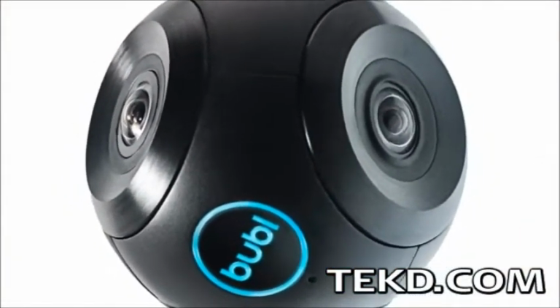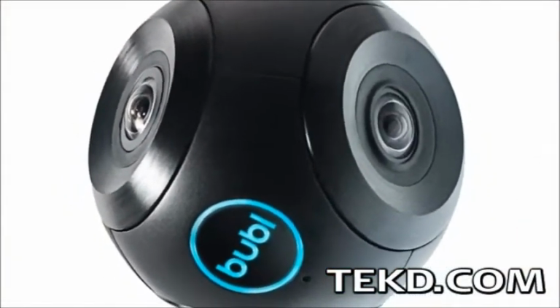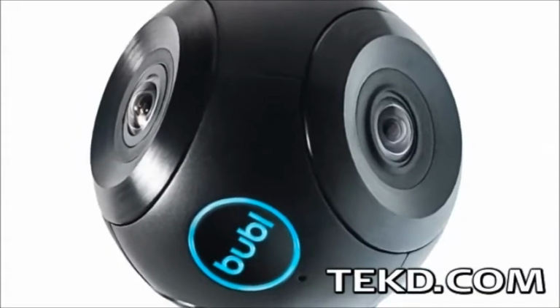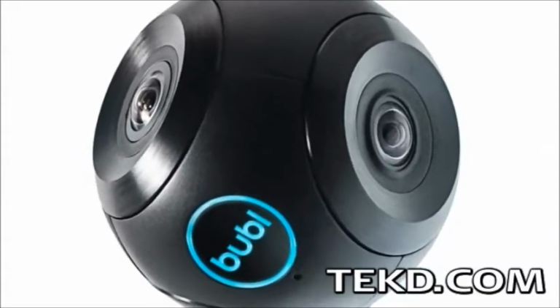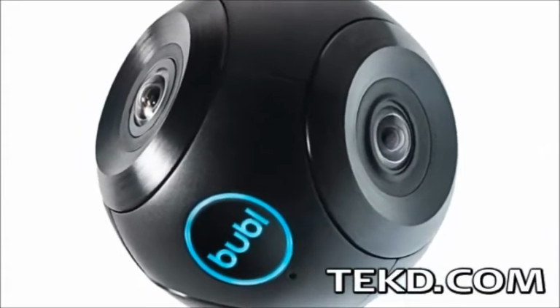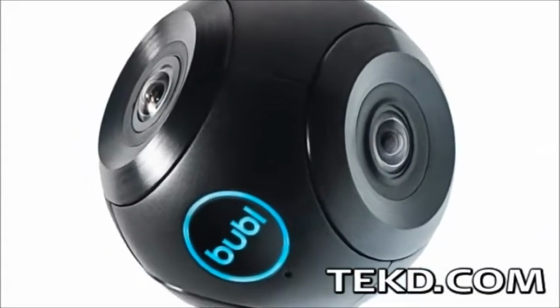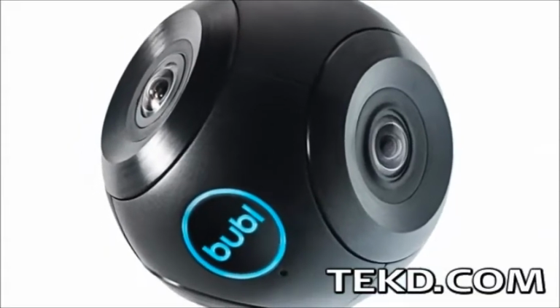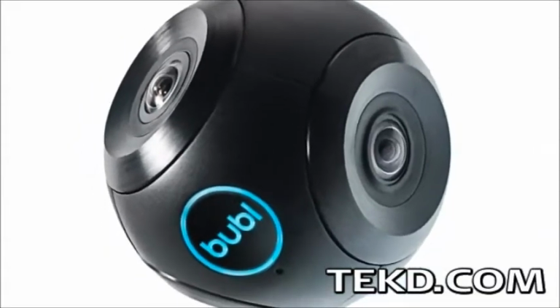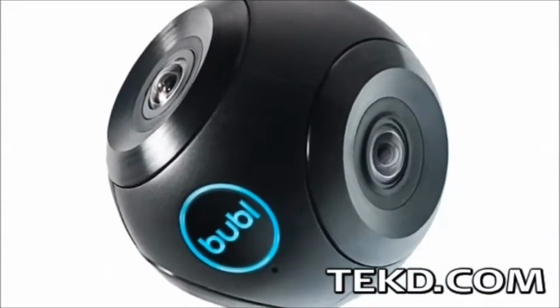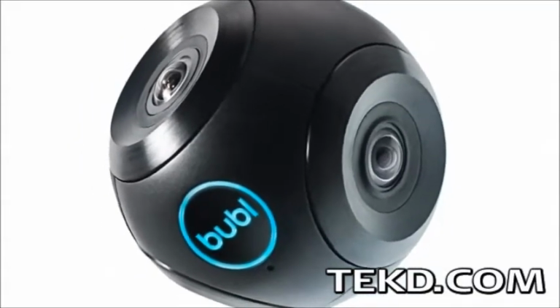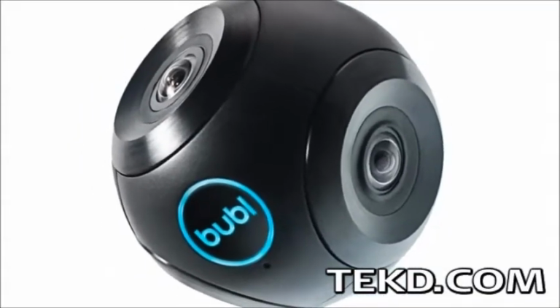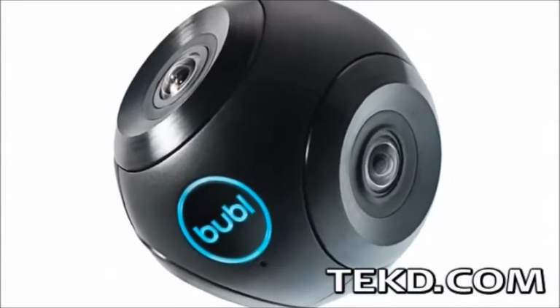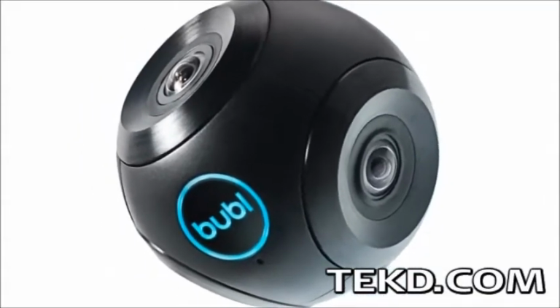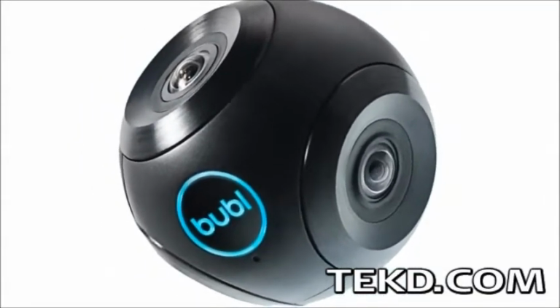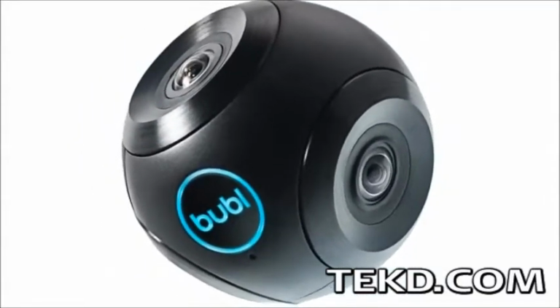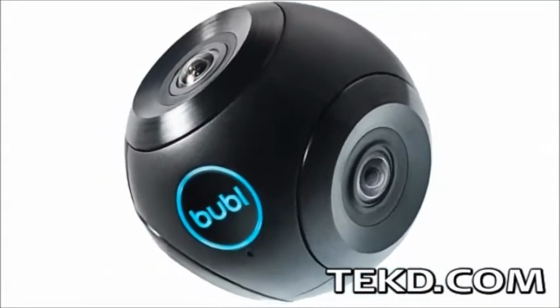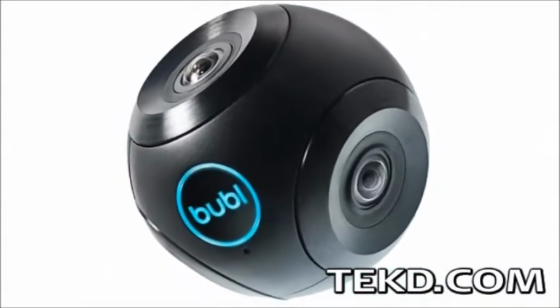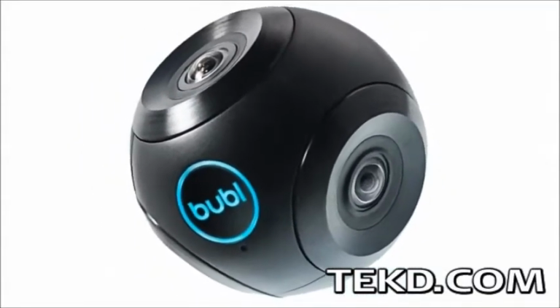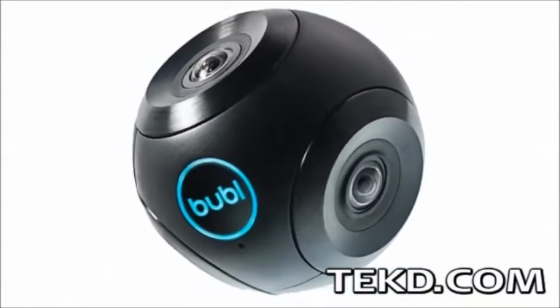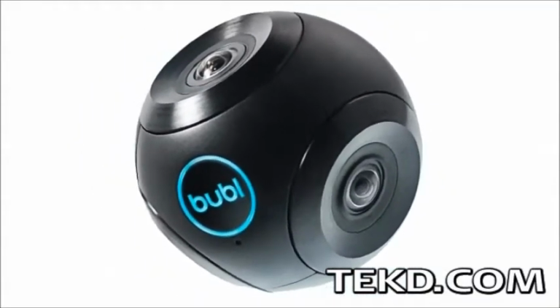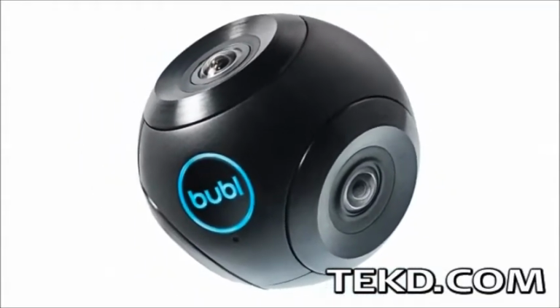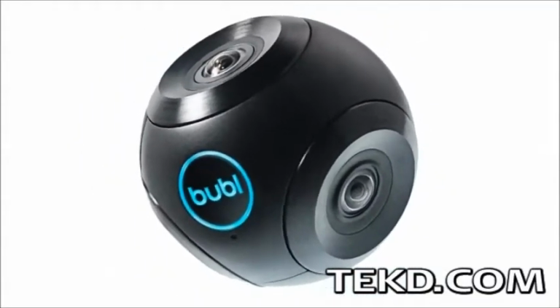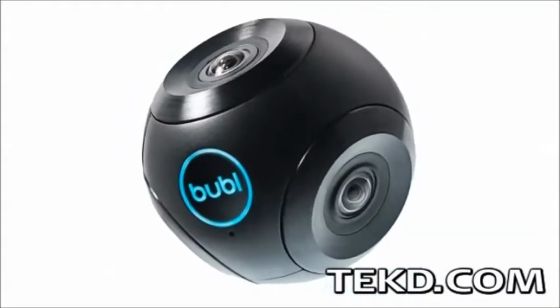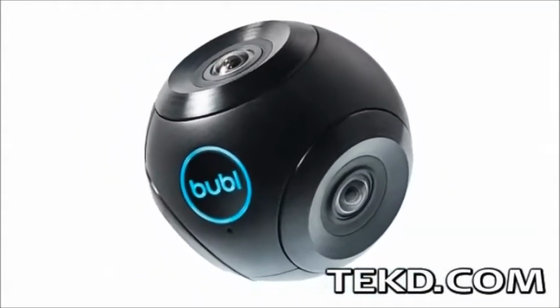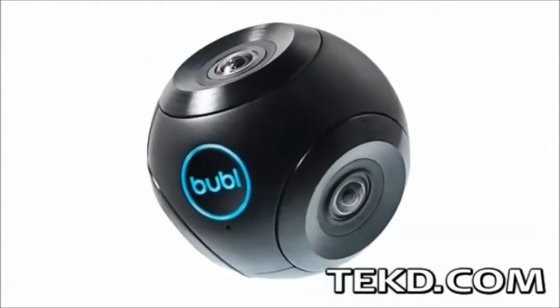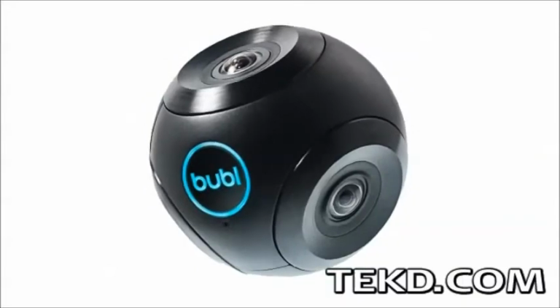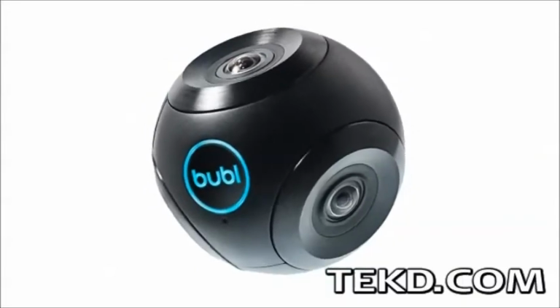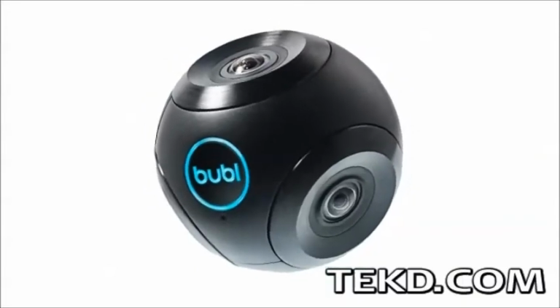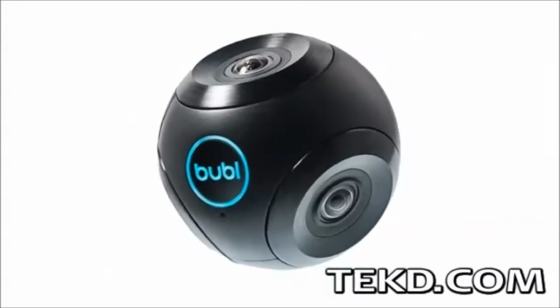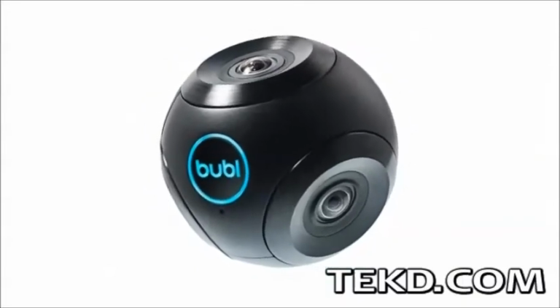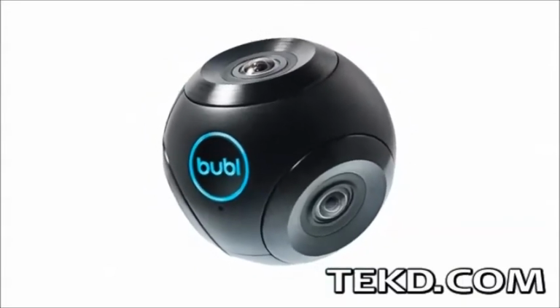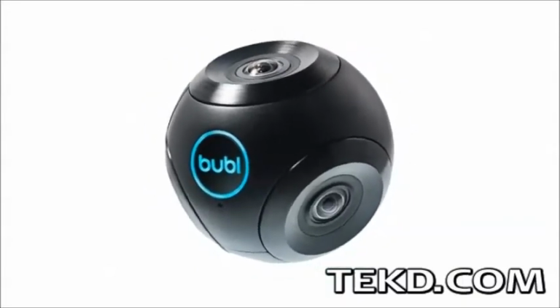BubbleCam records video at 30 frames per second for 720p, 15 frames per second for 1080p, or can capture 14-megapixel images.